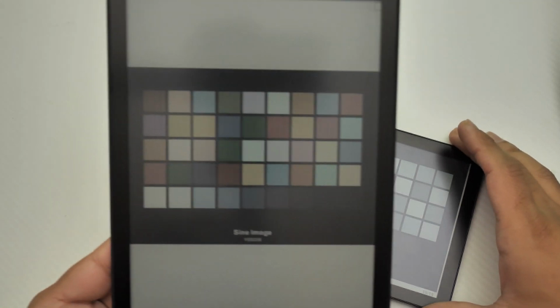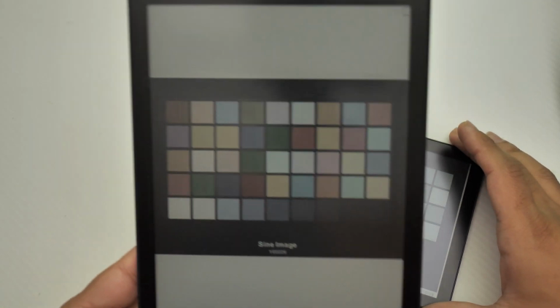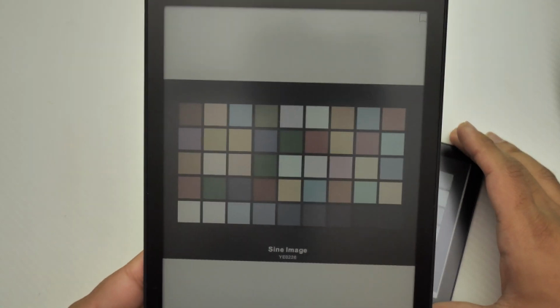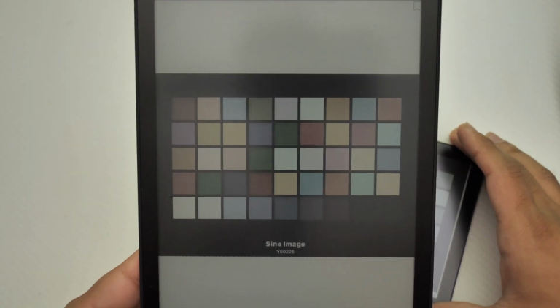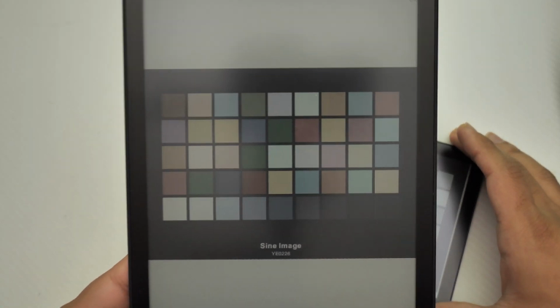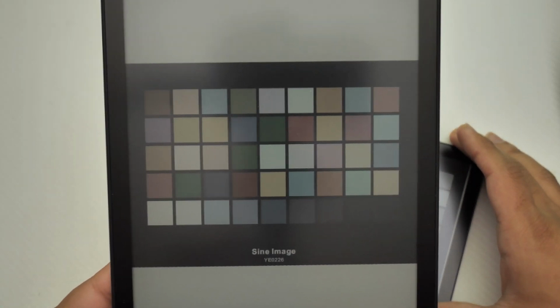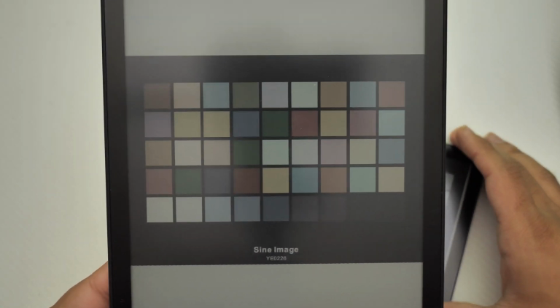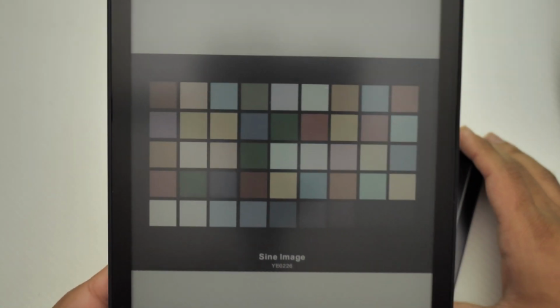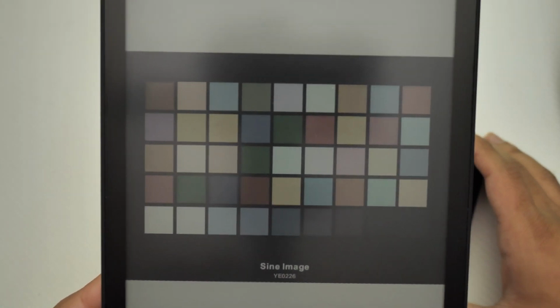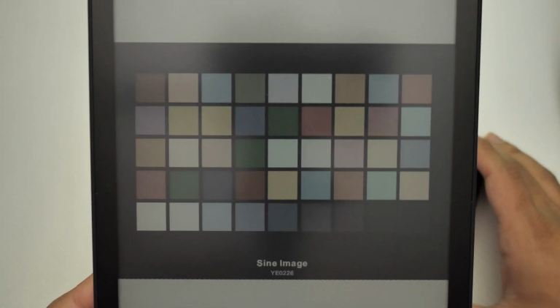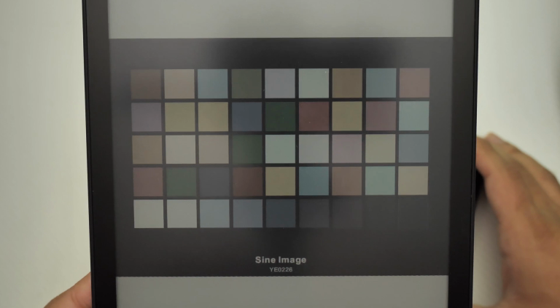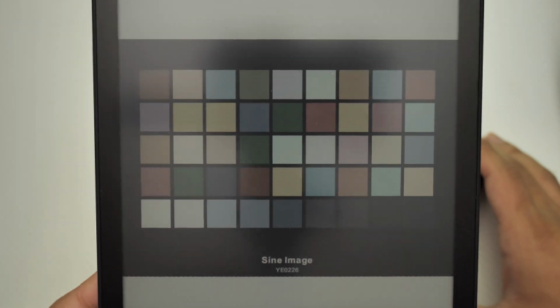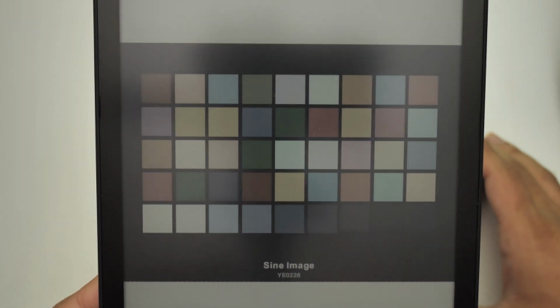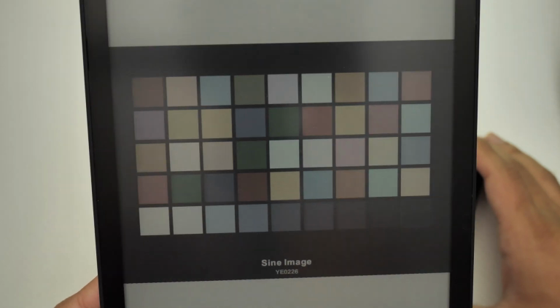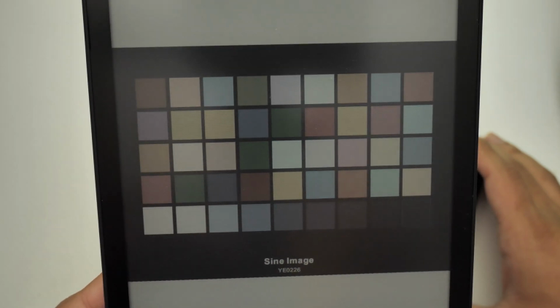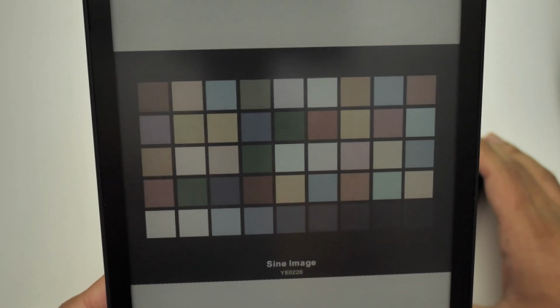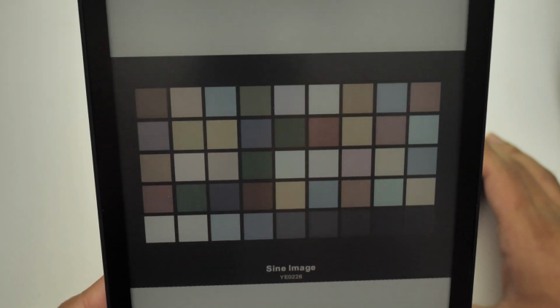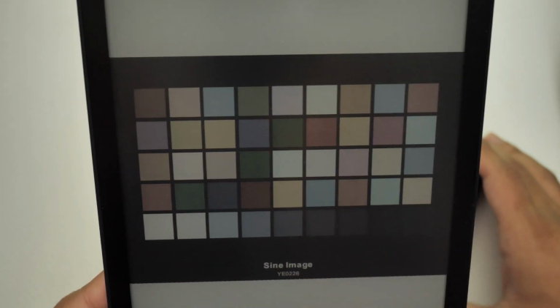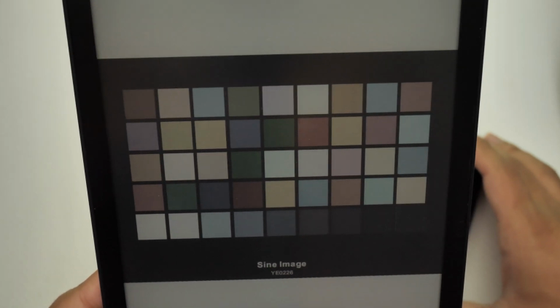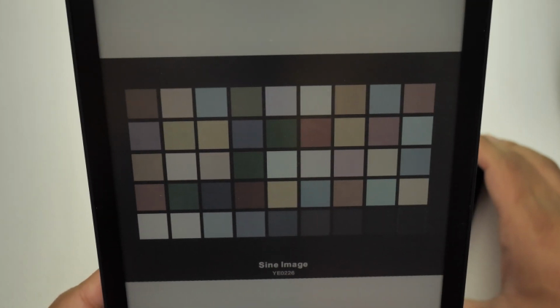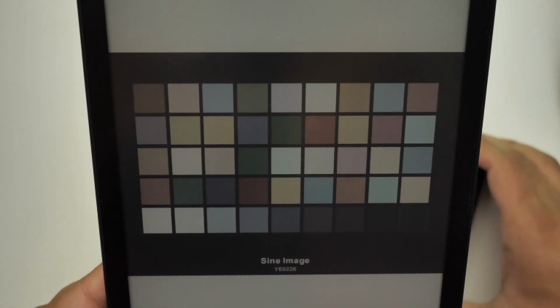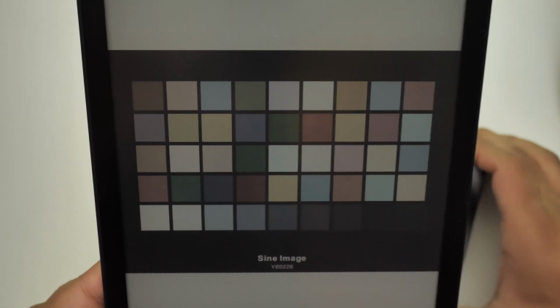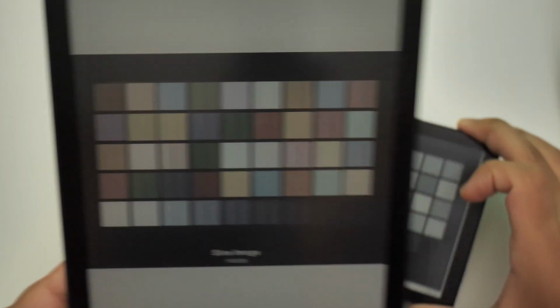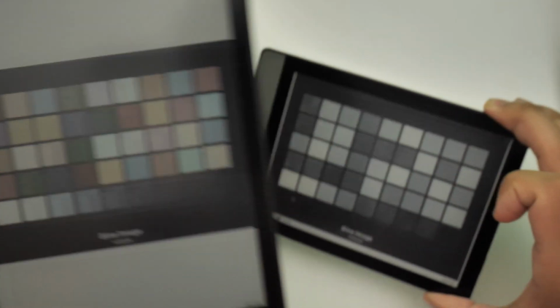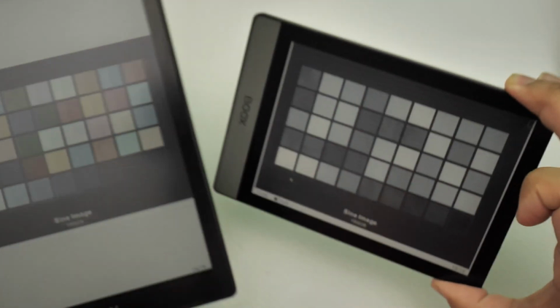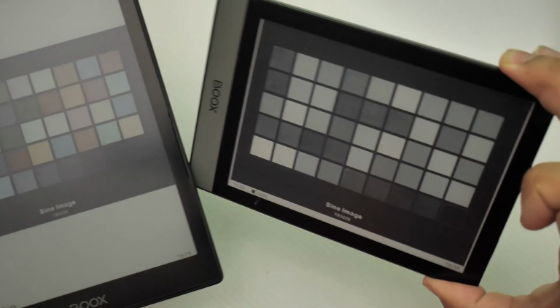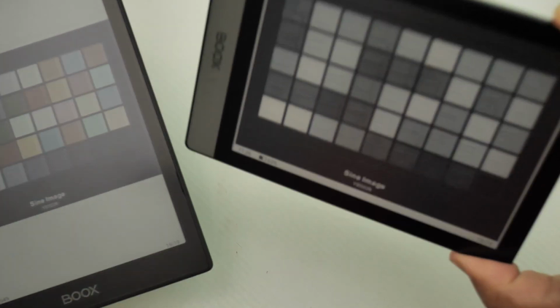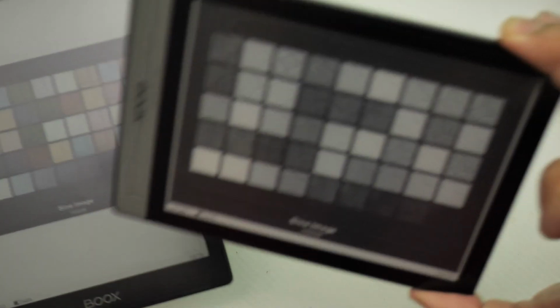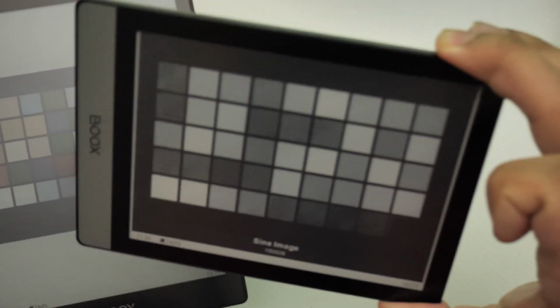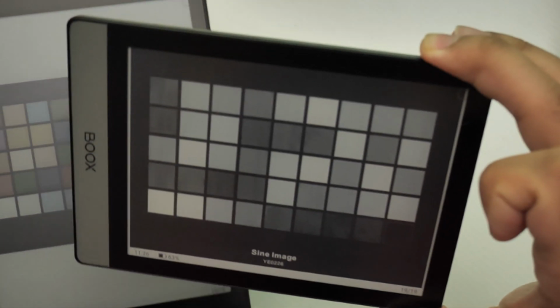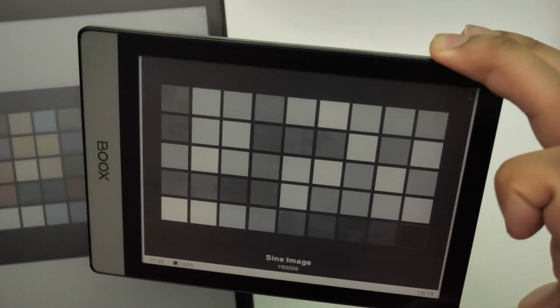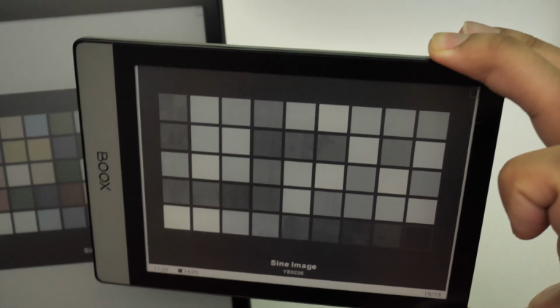Here's the color chart — you can see that one is in color and the other one is in black and white.